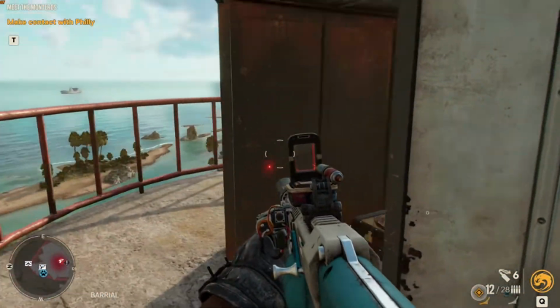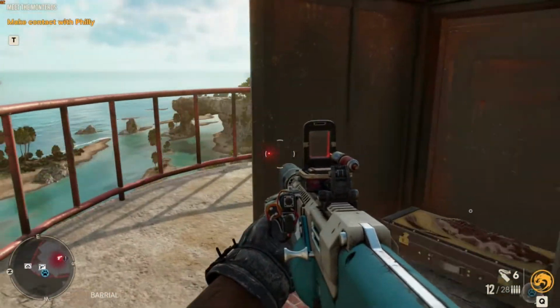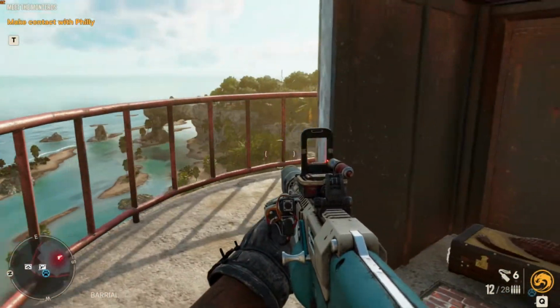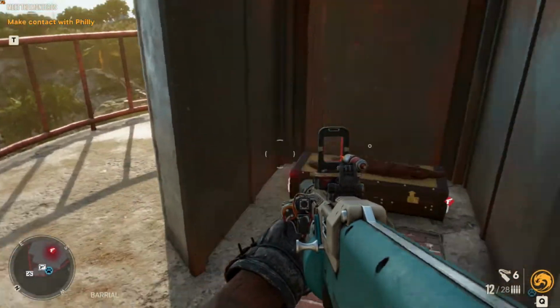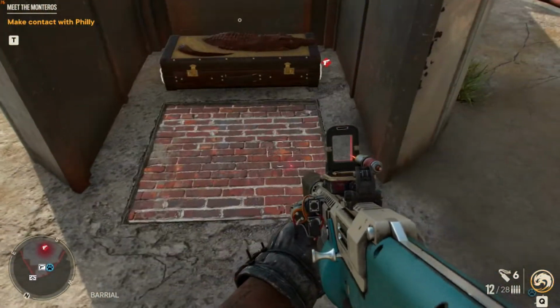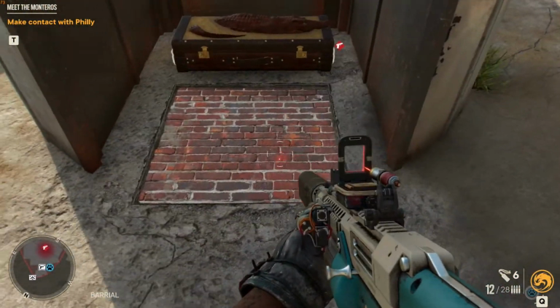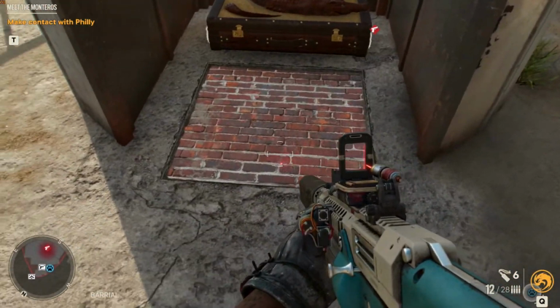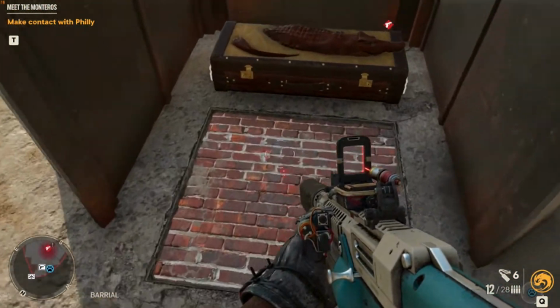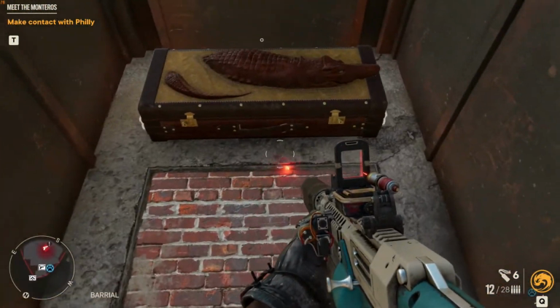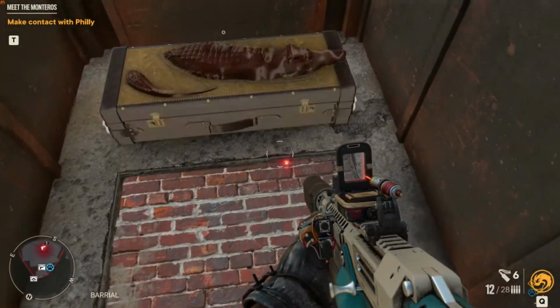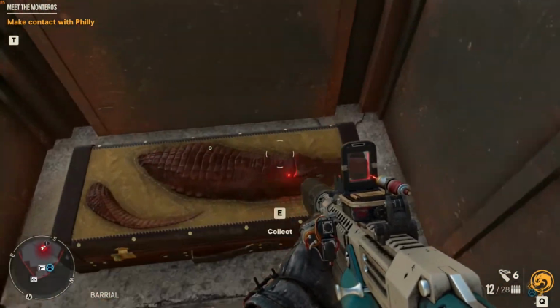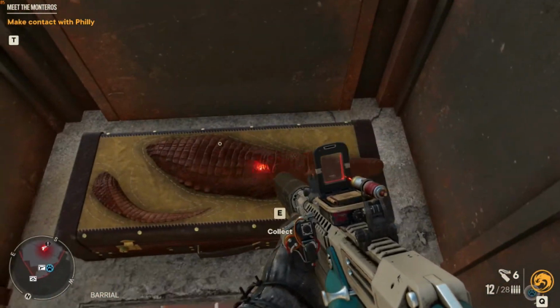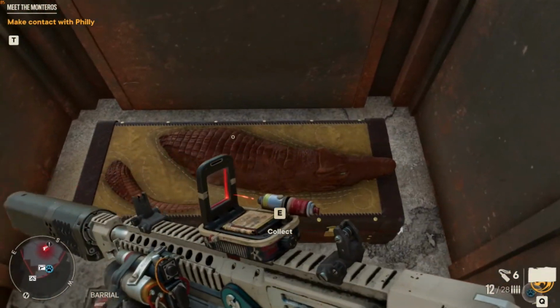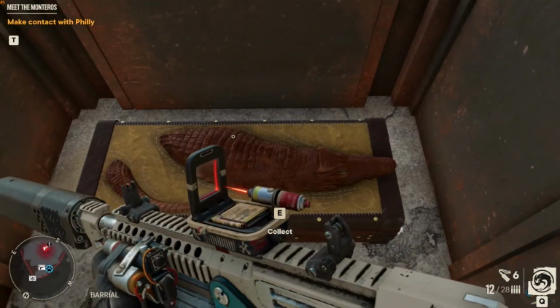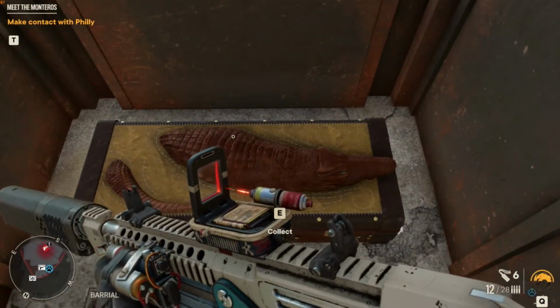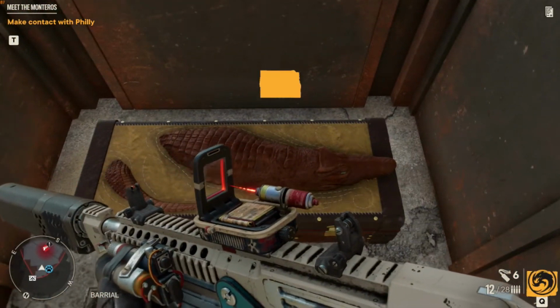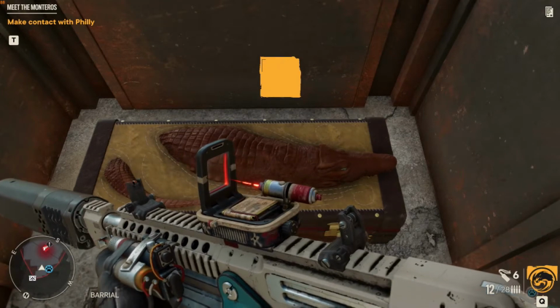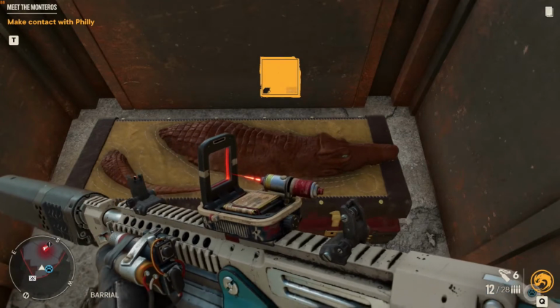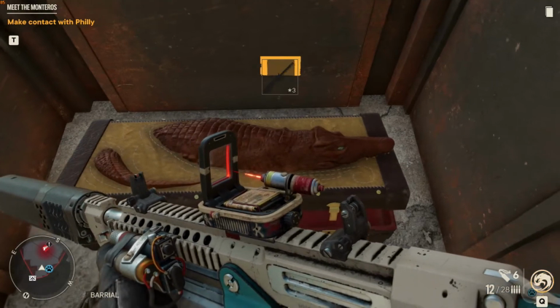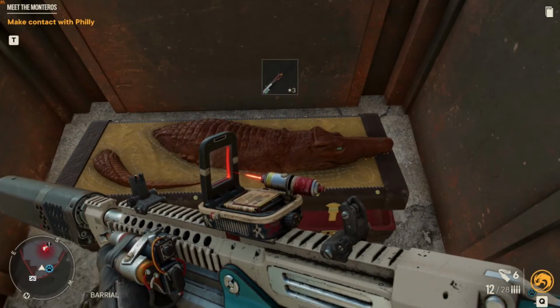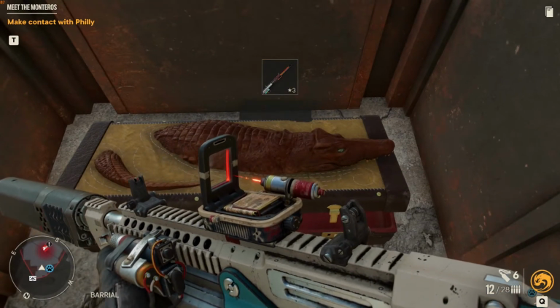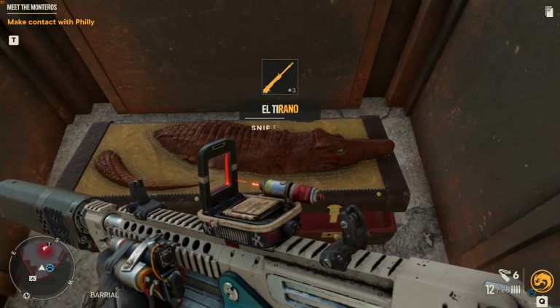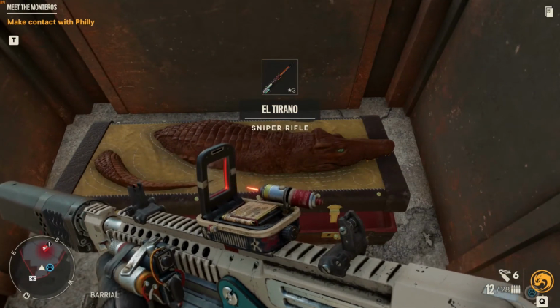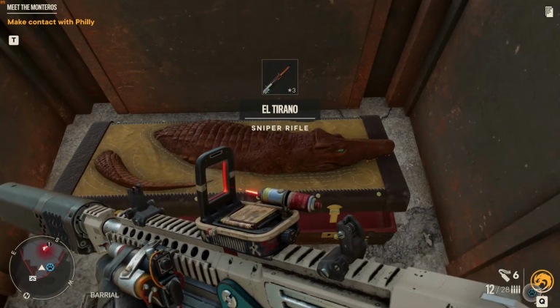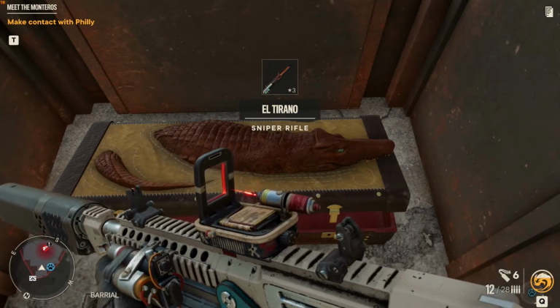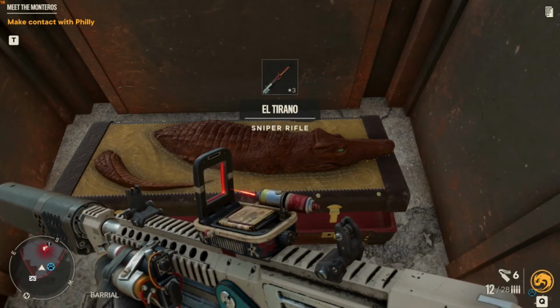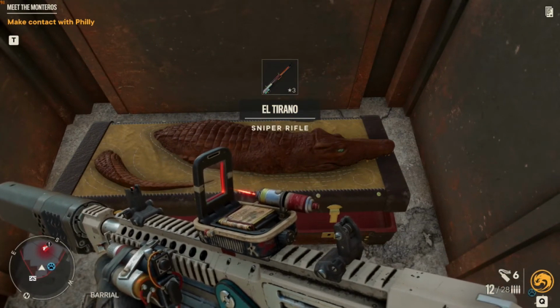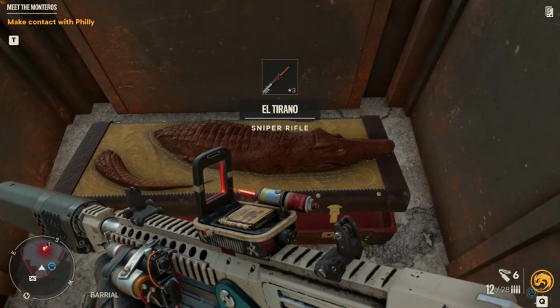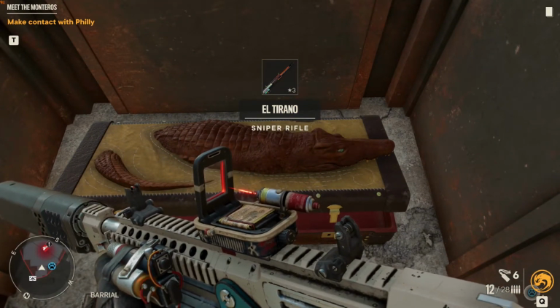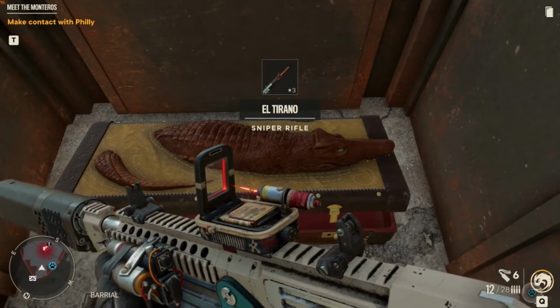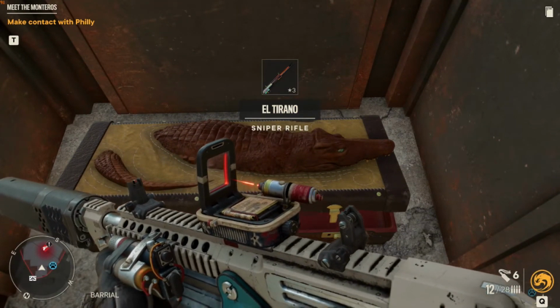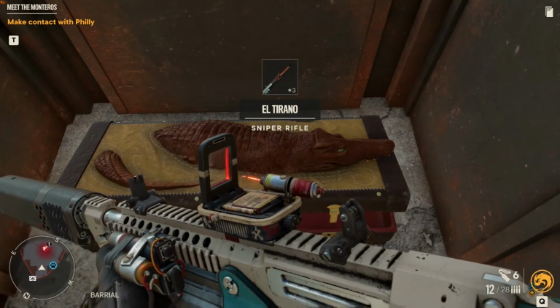We're up here and here's the chest. Go ahead and collect it and there we go — El Tirano Sniper Rifle.